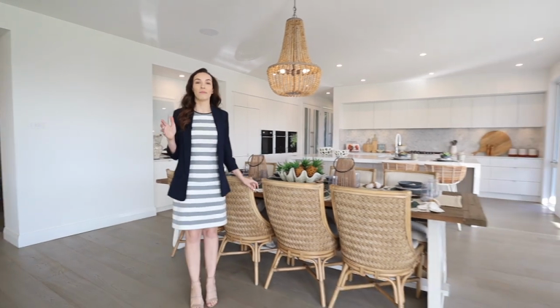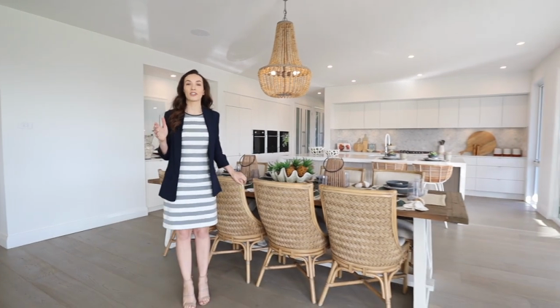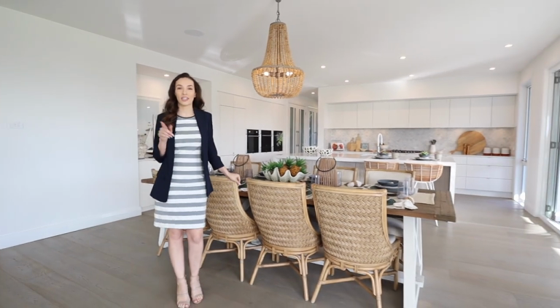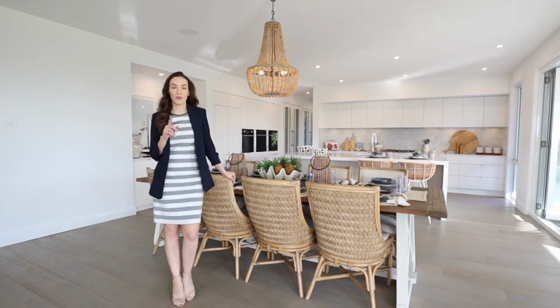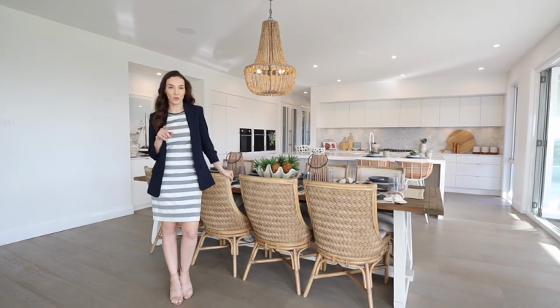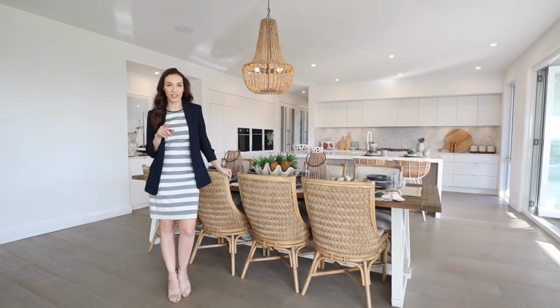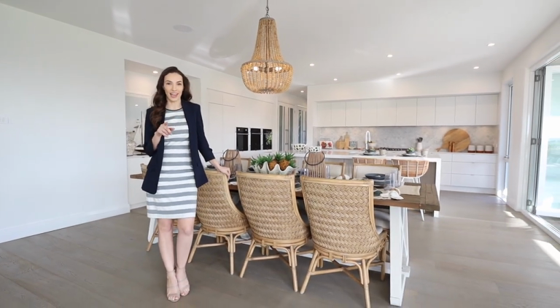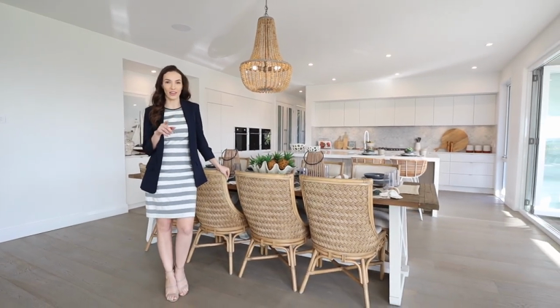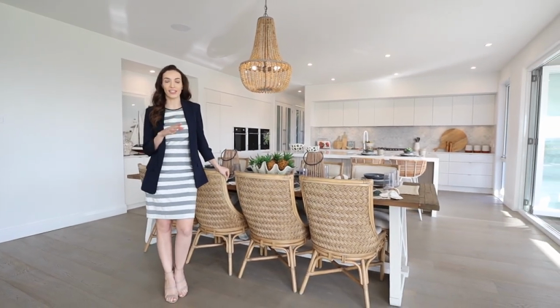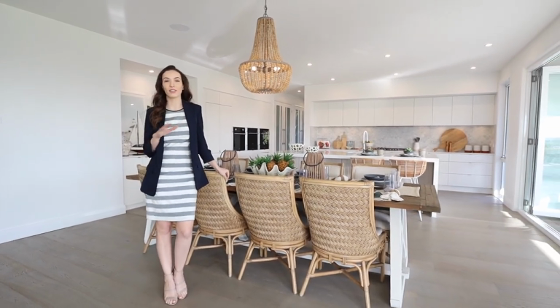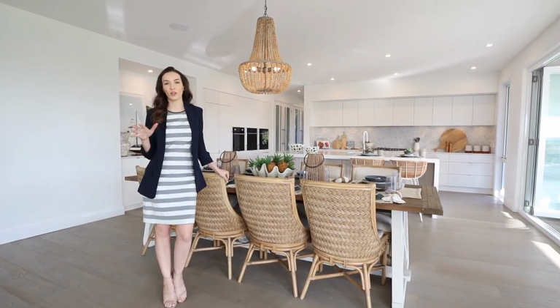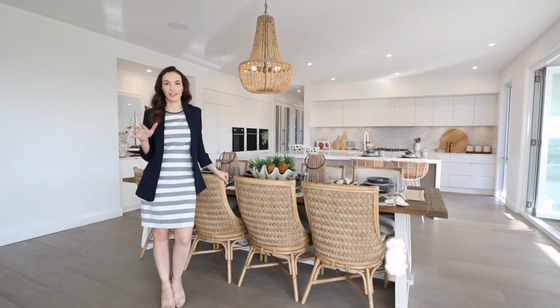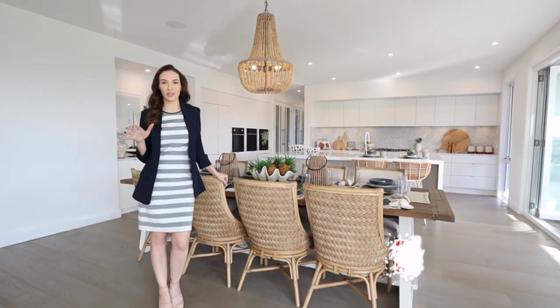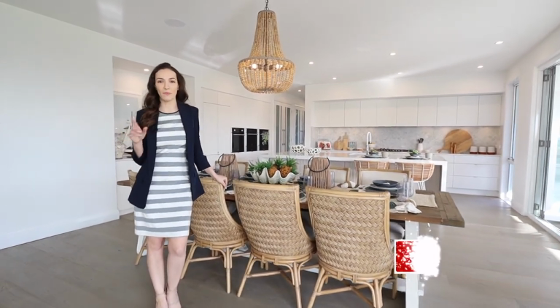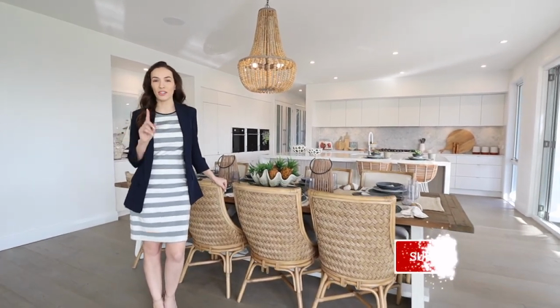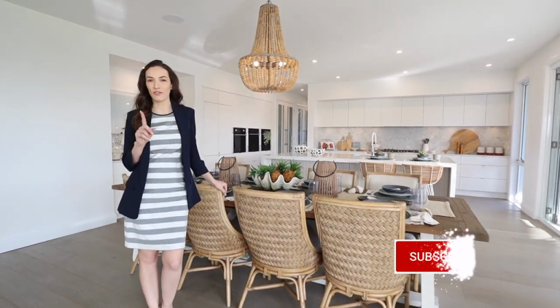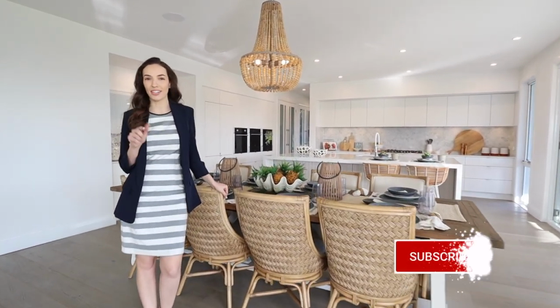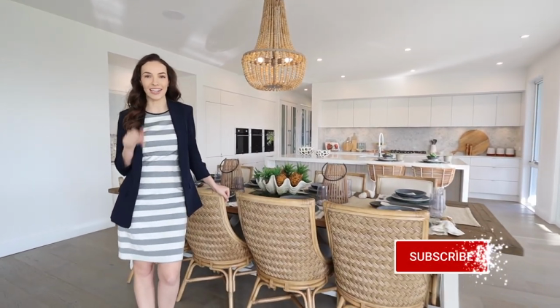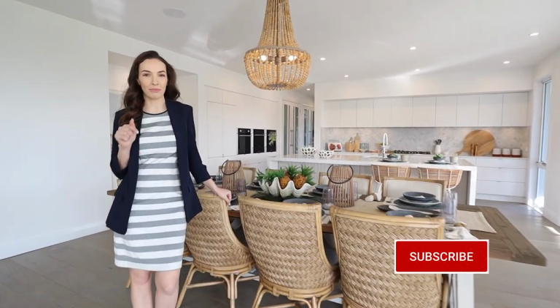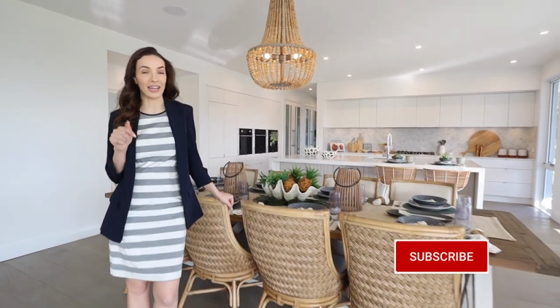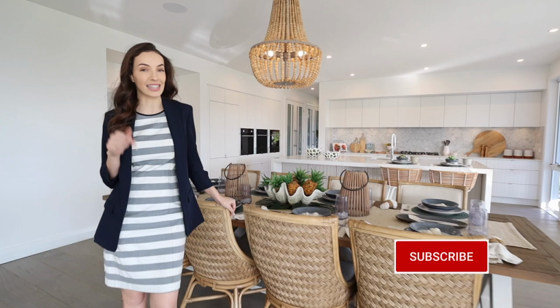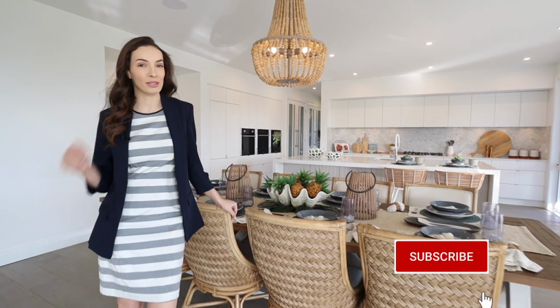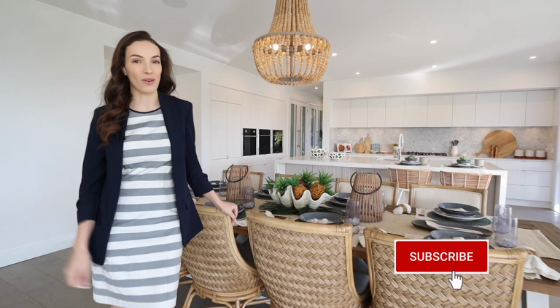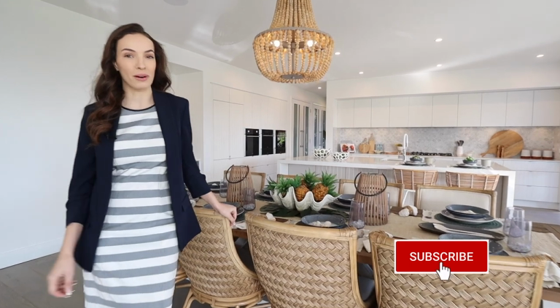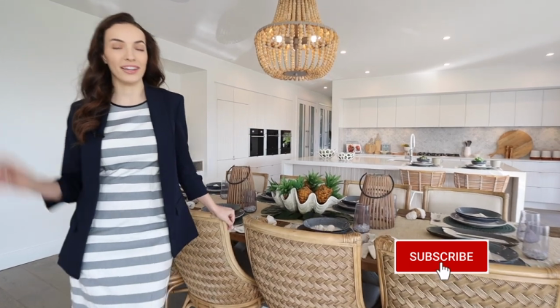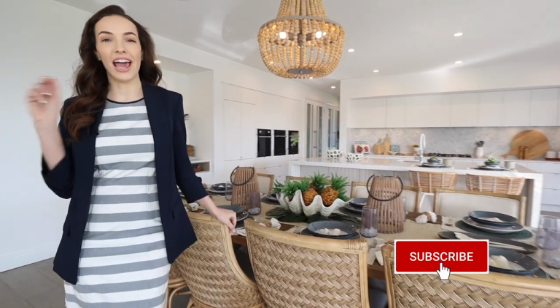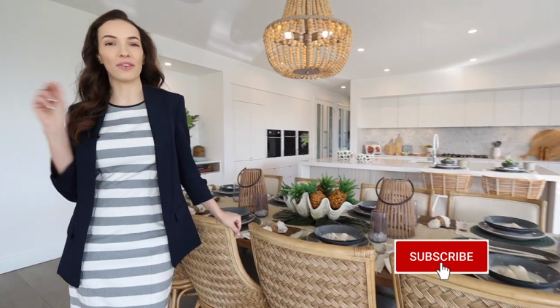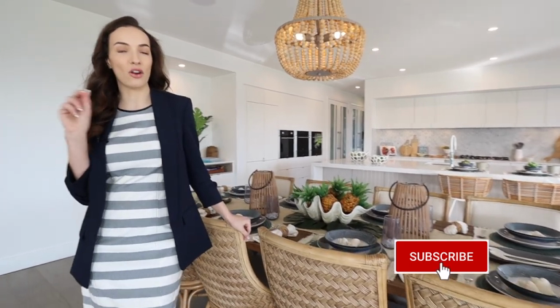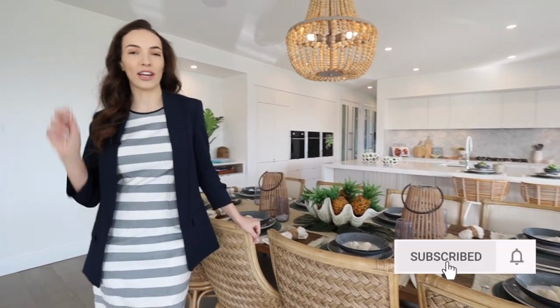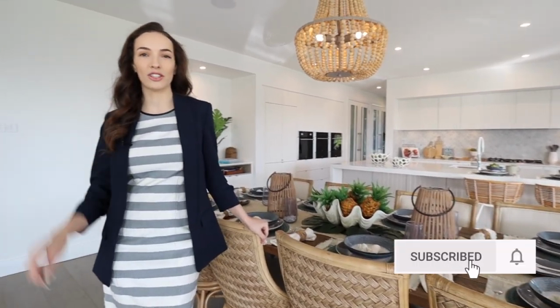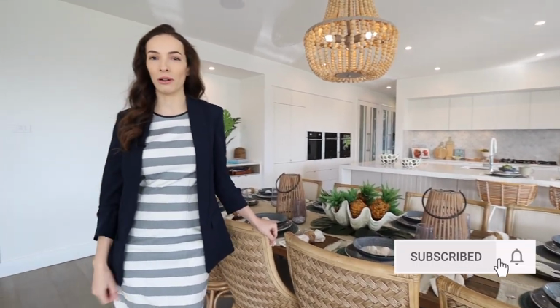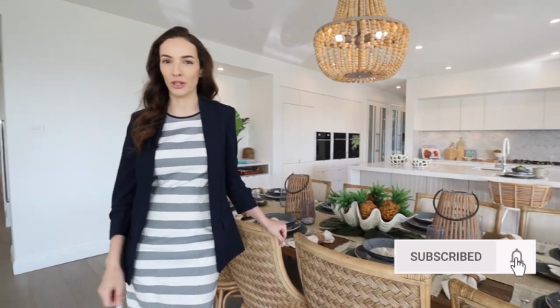Make sure you stick around all the way till the end to see this full house tour, and don't forget to head down below and hit that subscribe button and ring the notifications bell too.